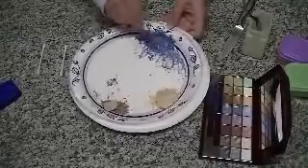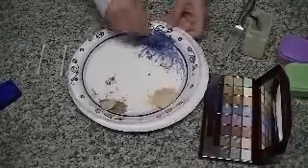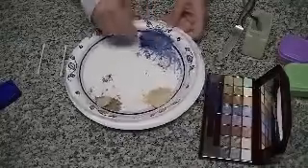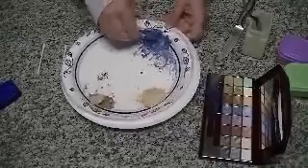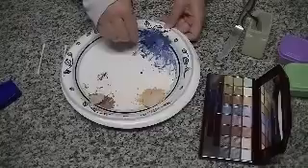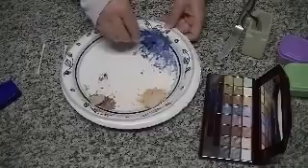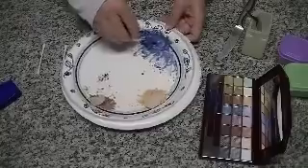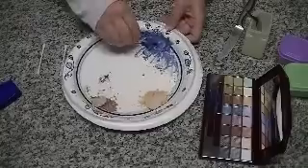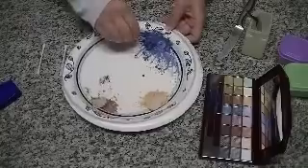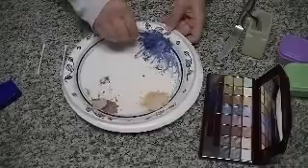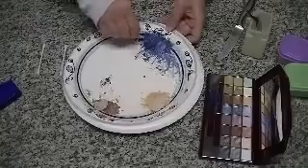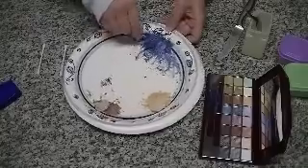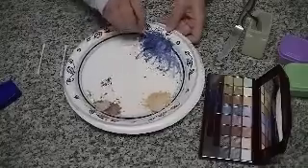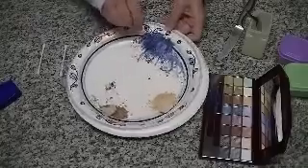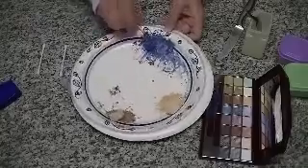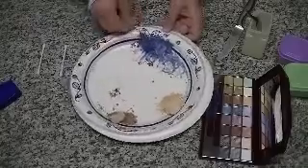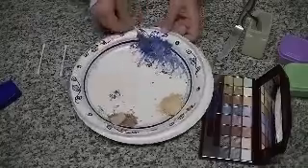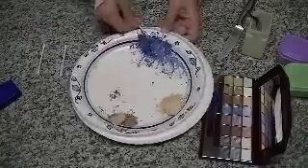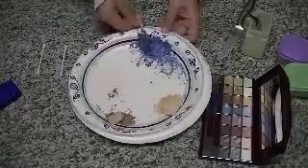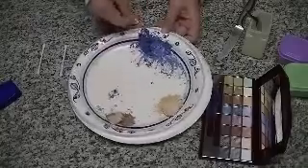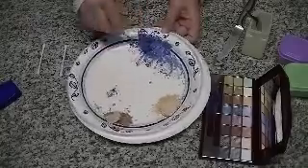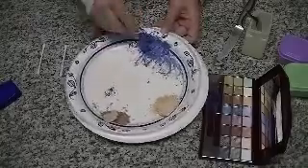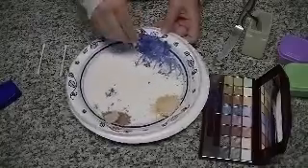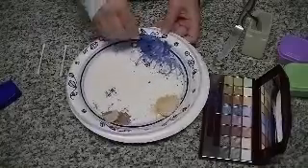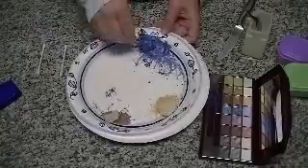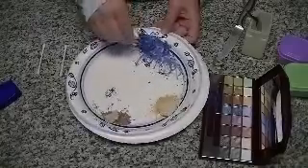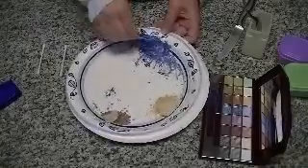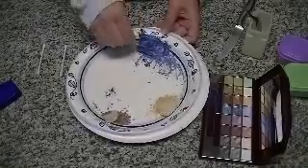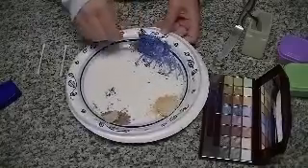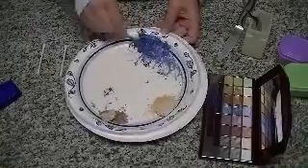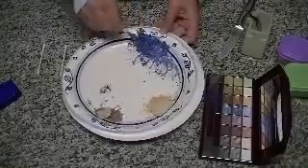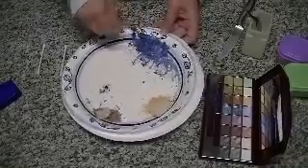You can mix and match, mix all the different colors to make the perfect color that you're looking for.